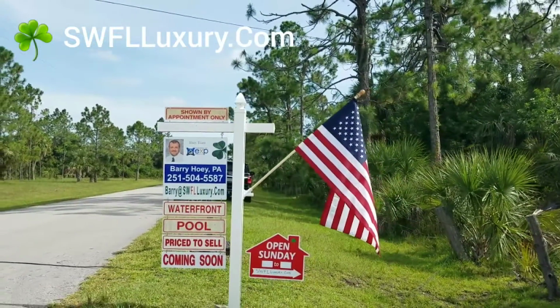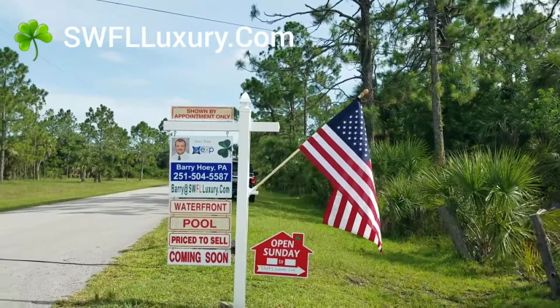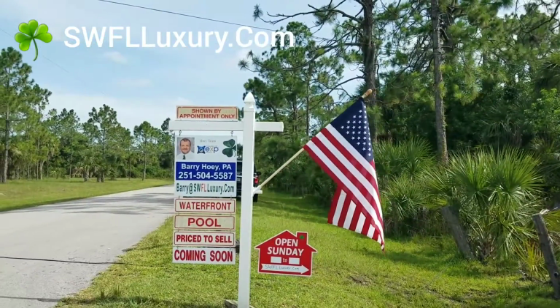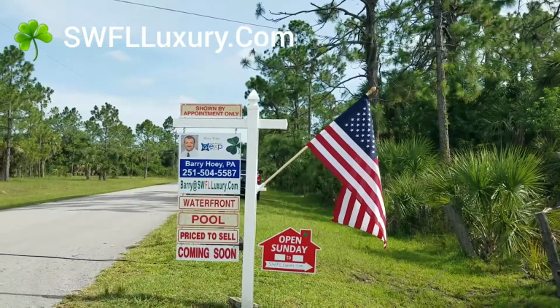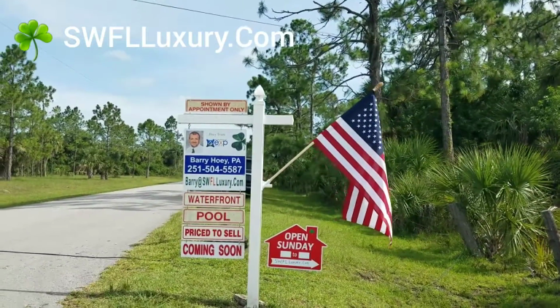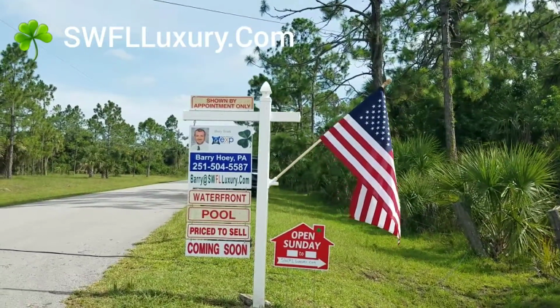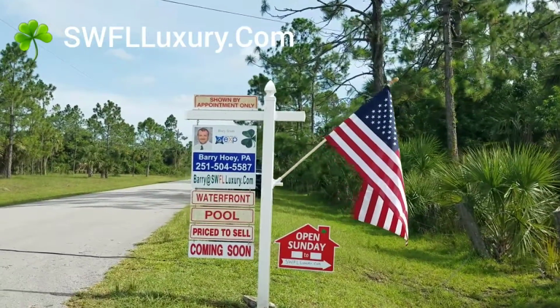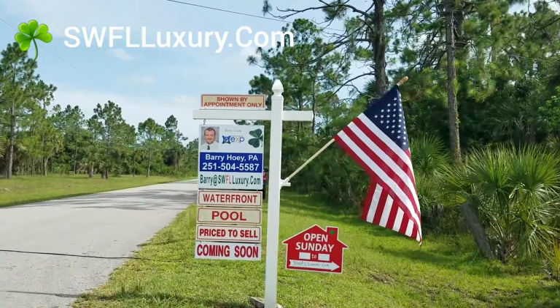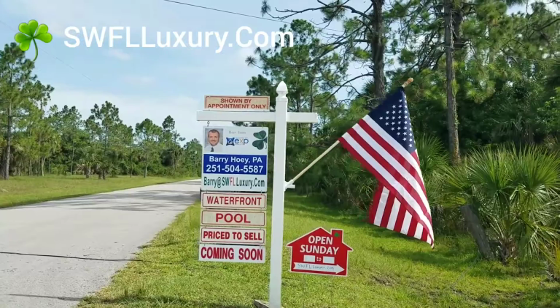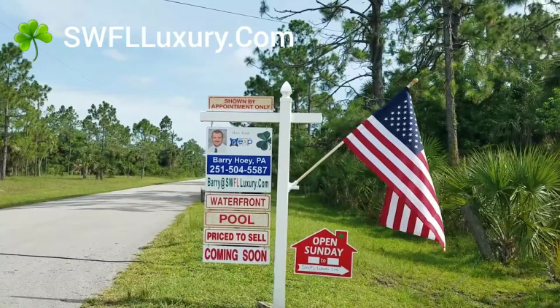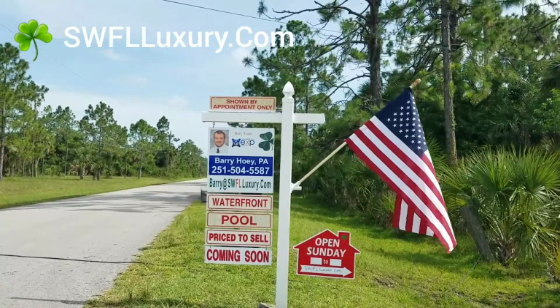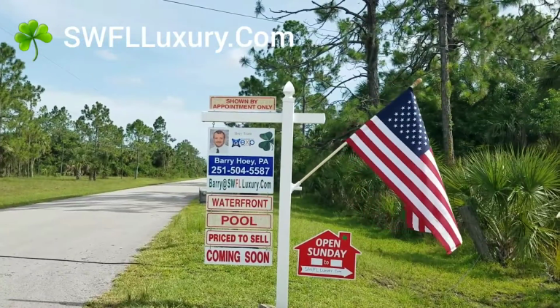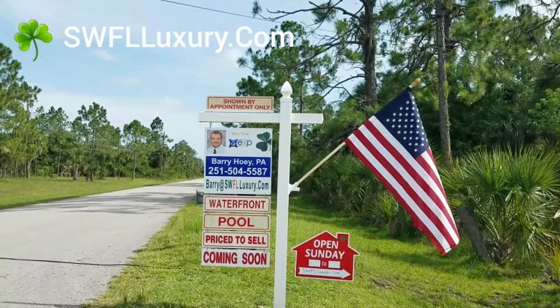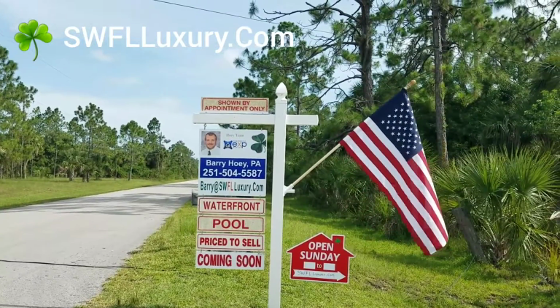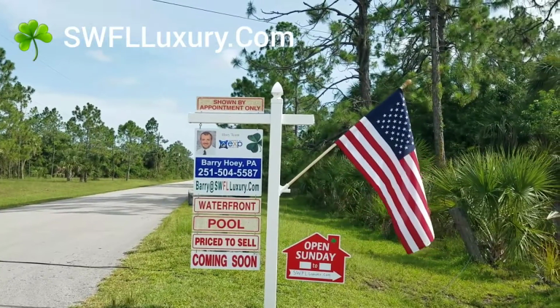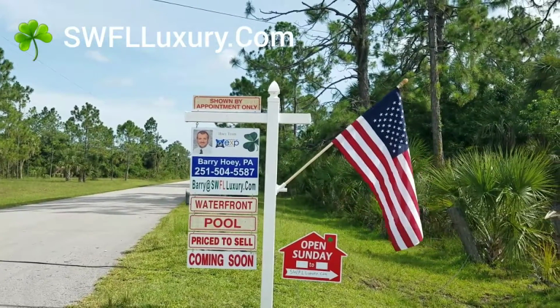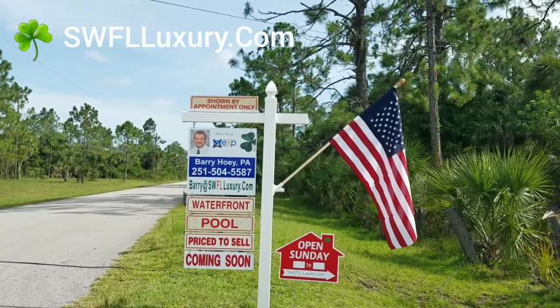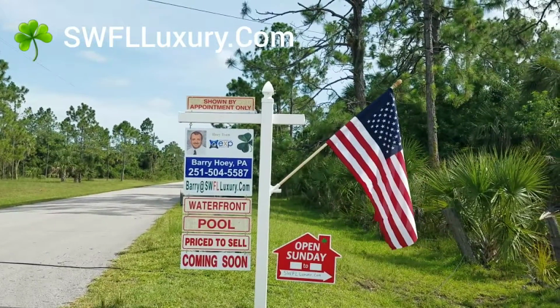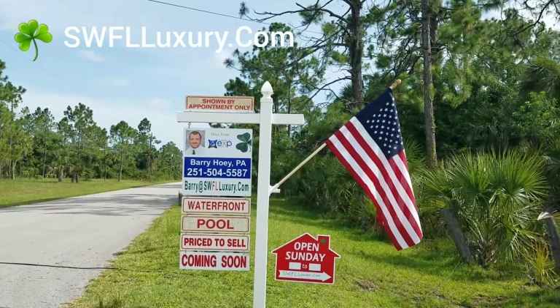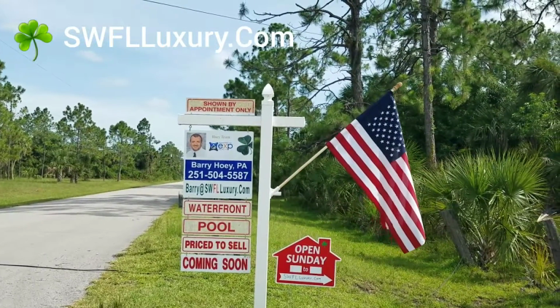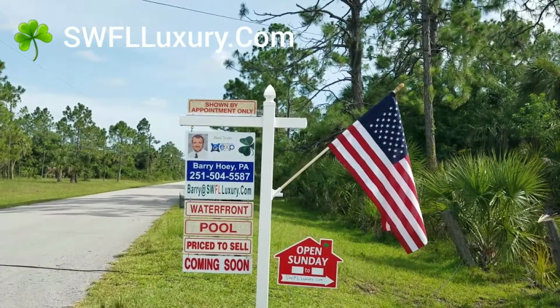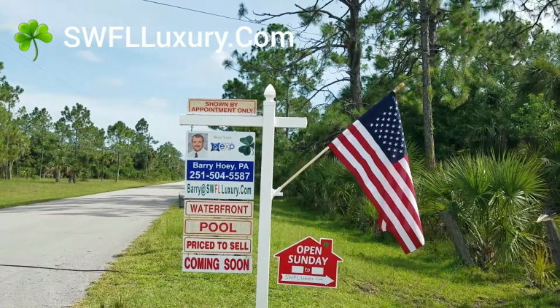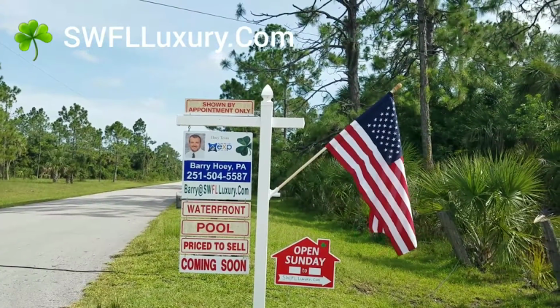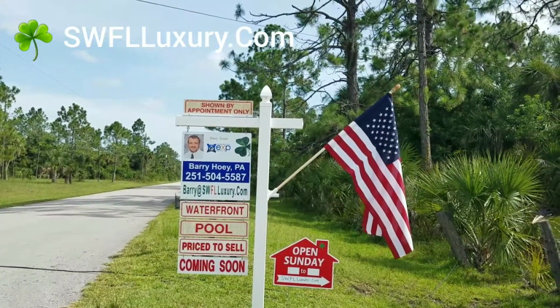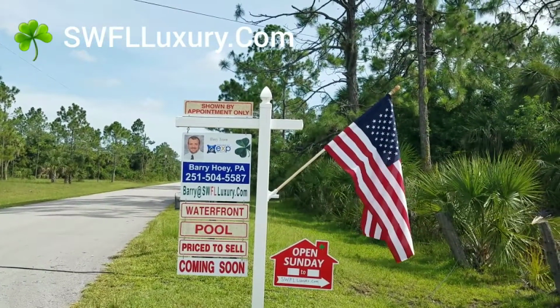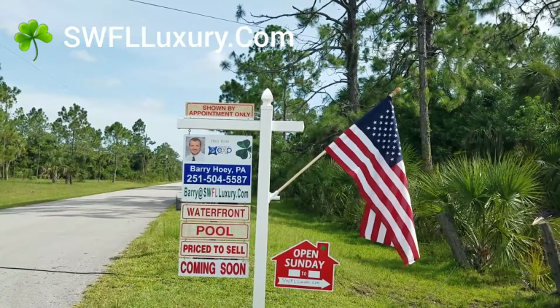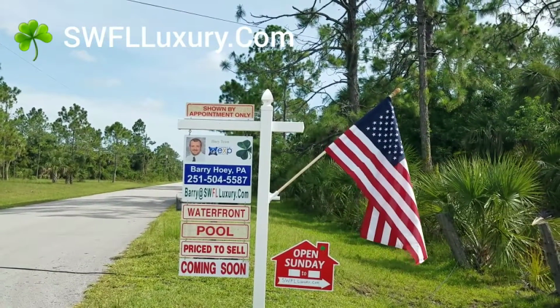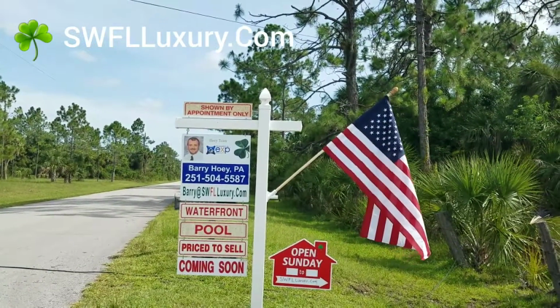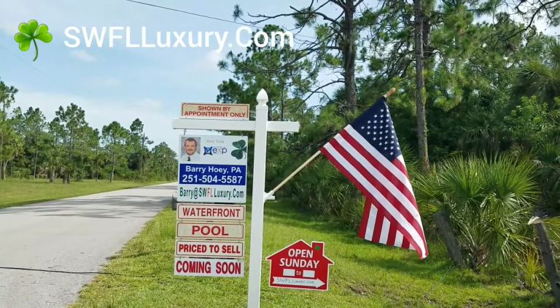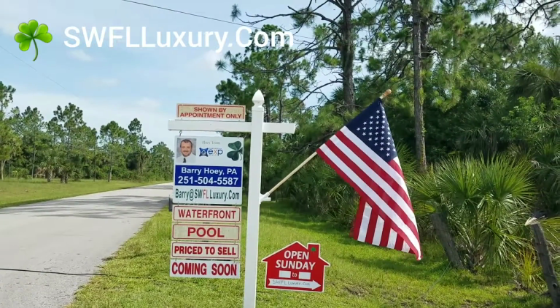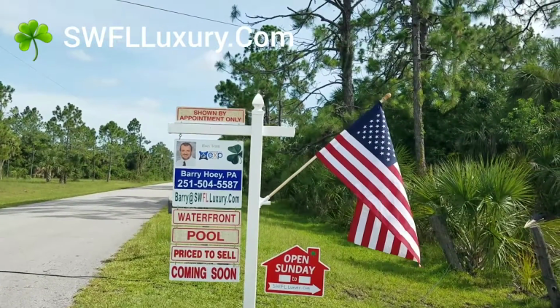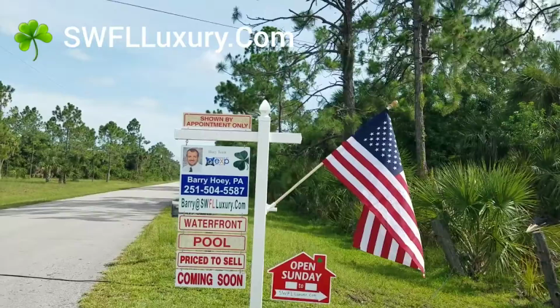This one here, as I mentioned, it's almost 13 acres. It's got a pool and it's definitely priced to sell.